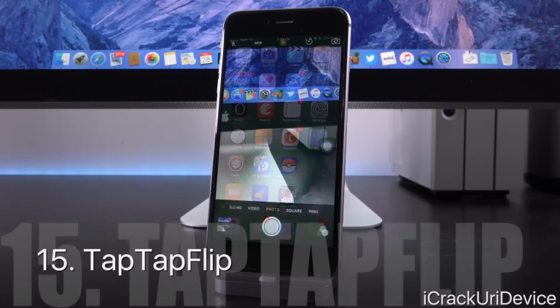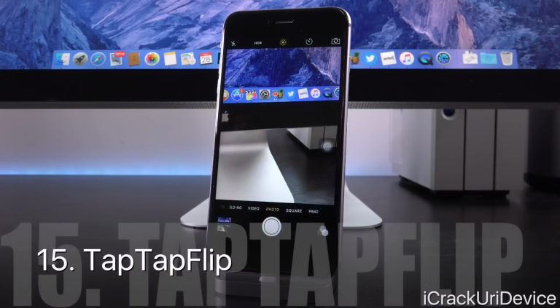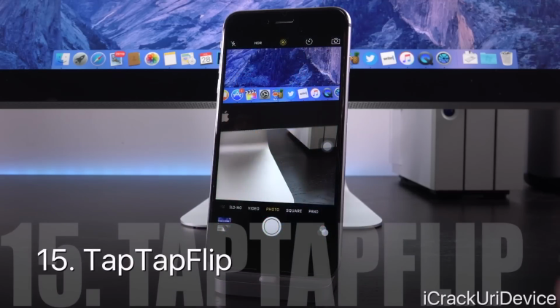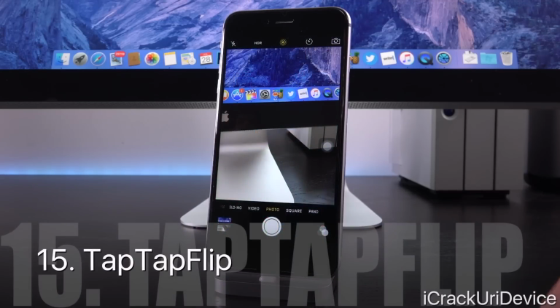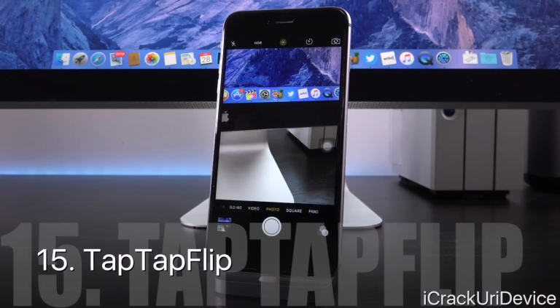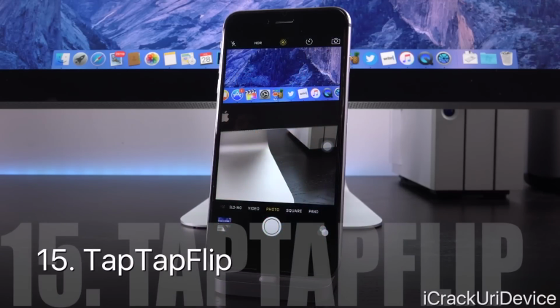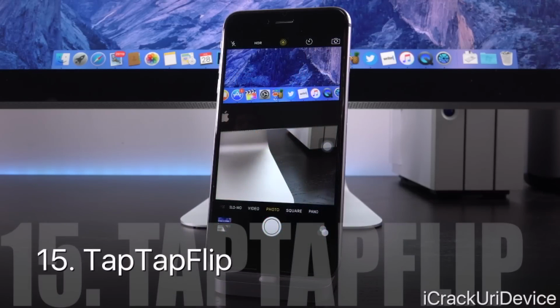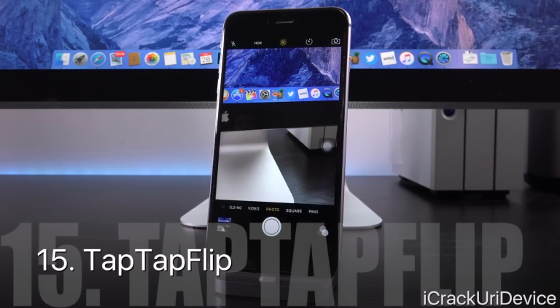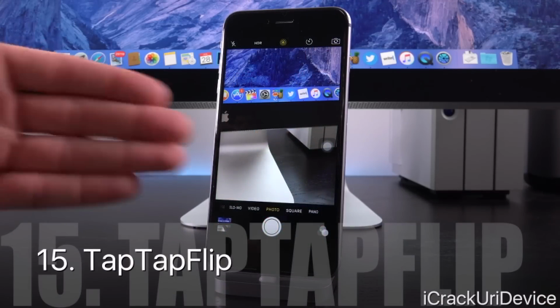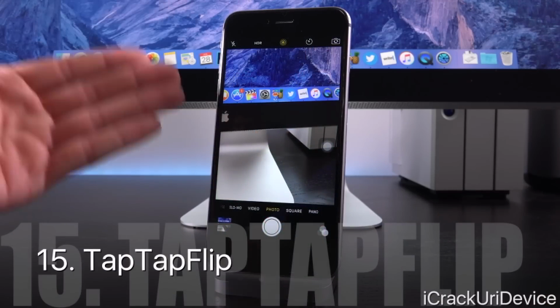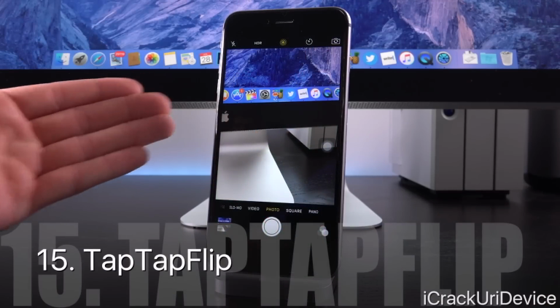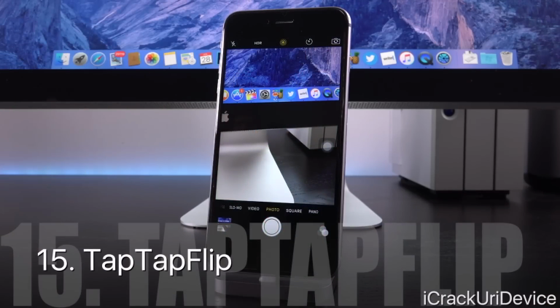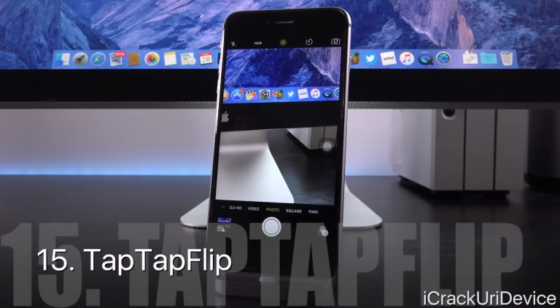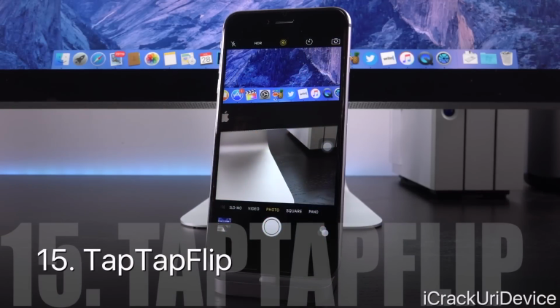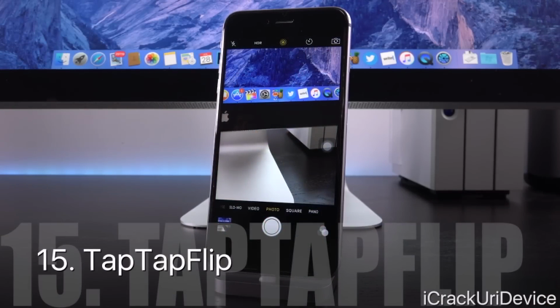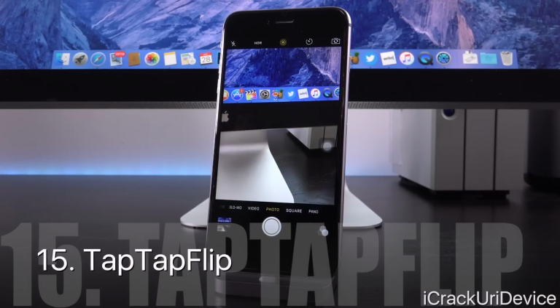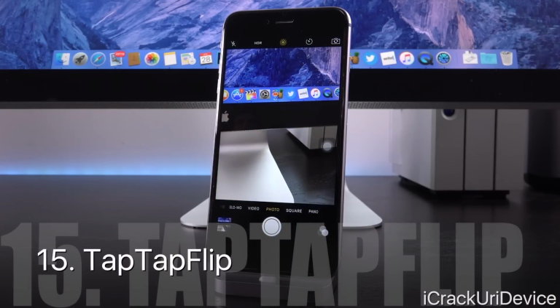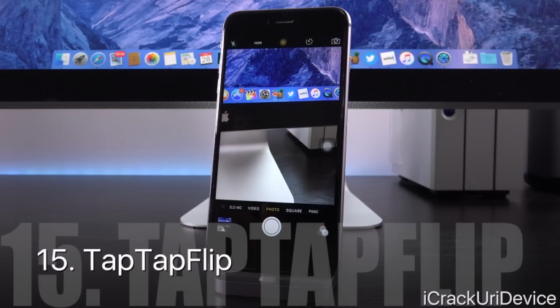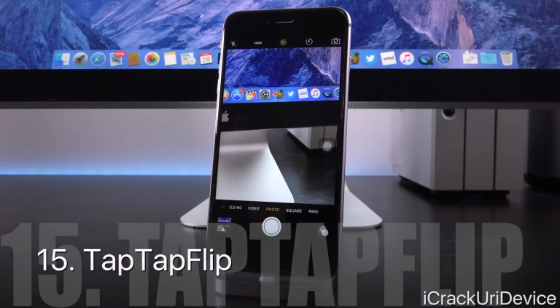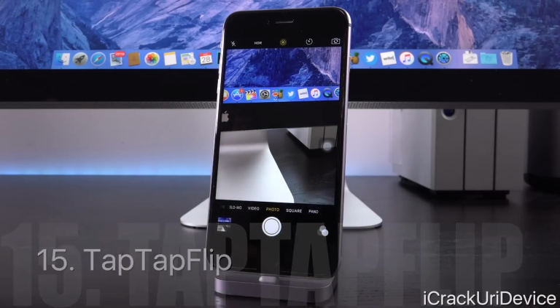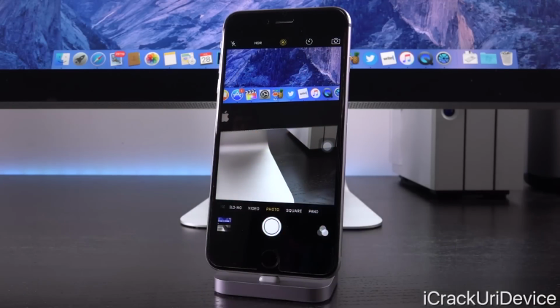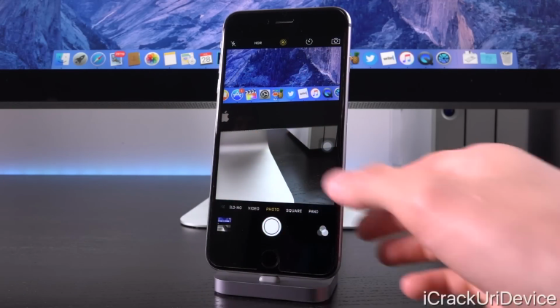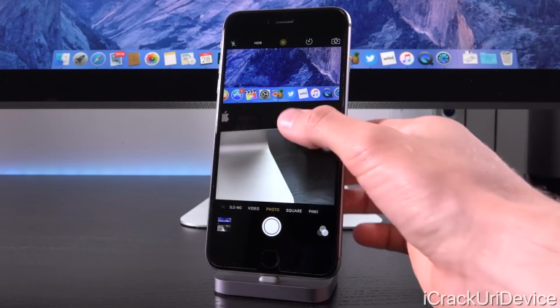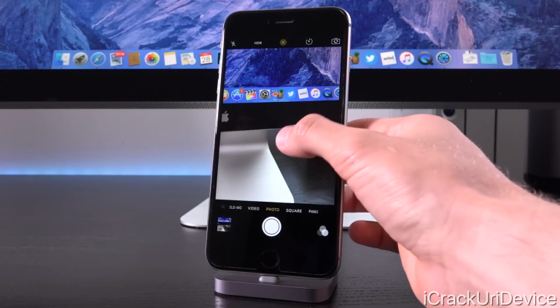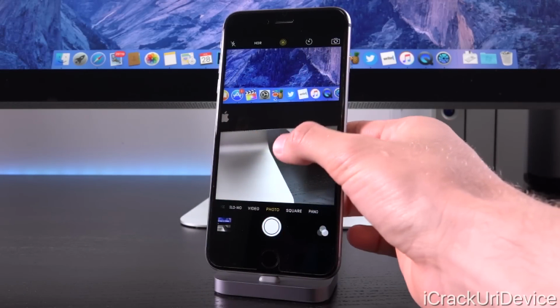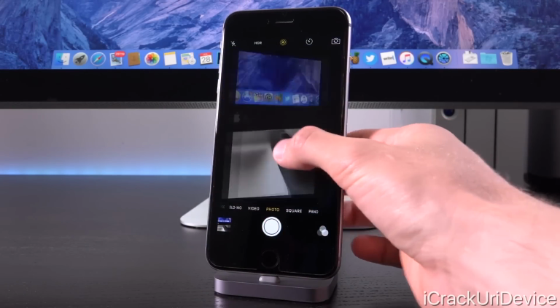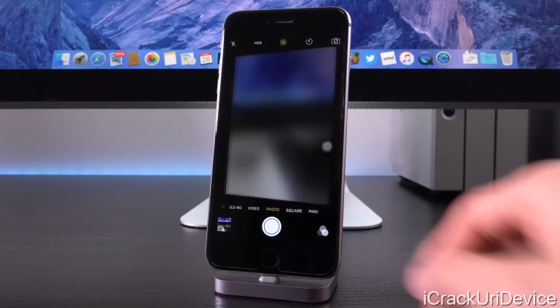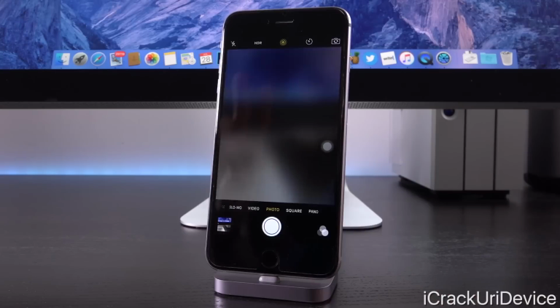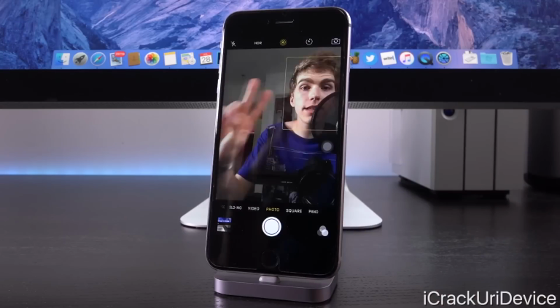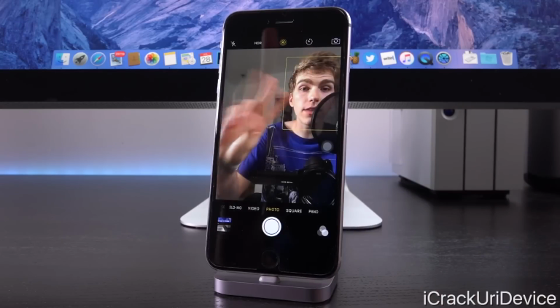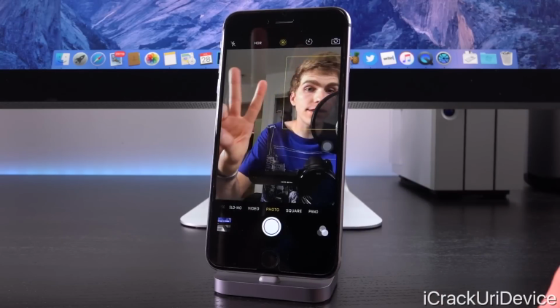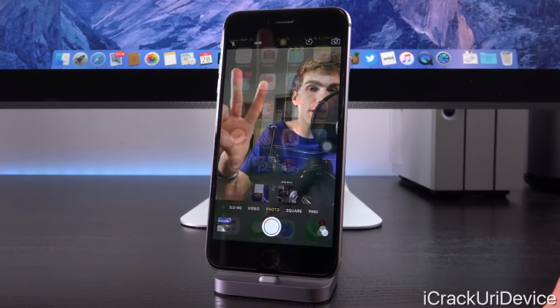Tap Tap Flip will allow you to actually flip the camera around when you're inside the camera app by just double tapping on it.